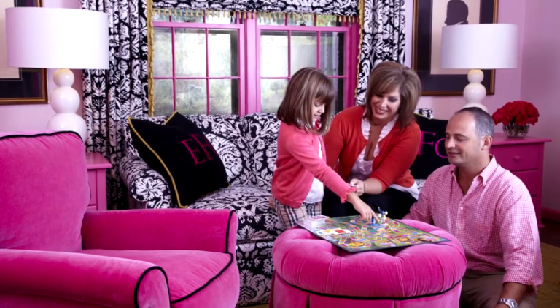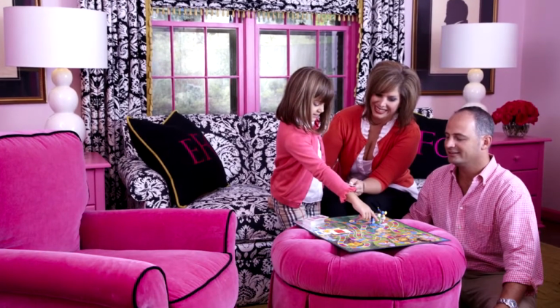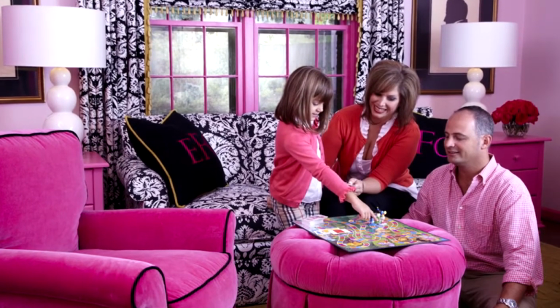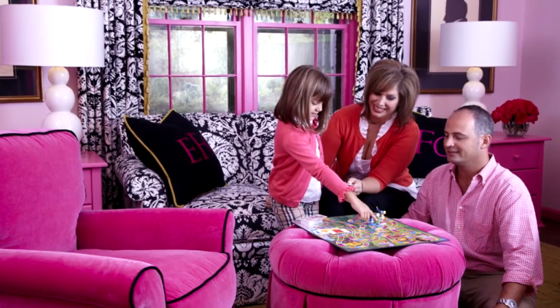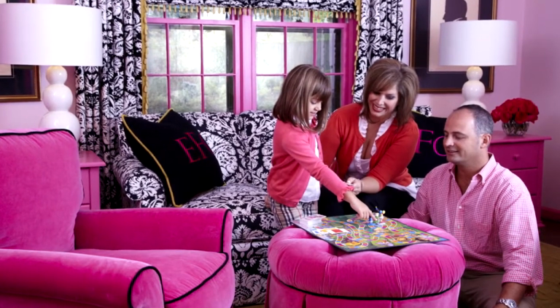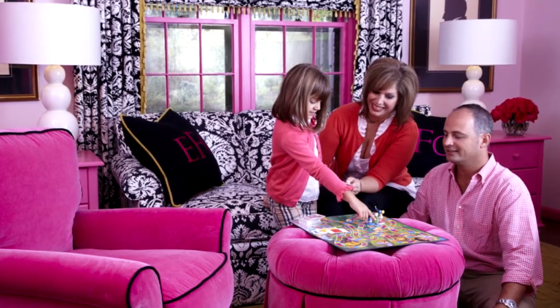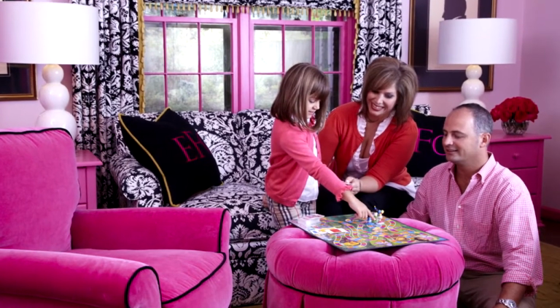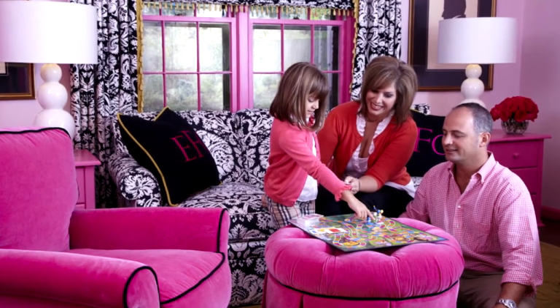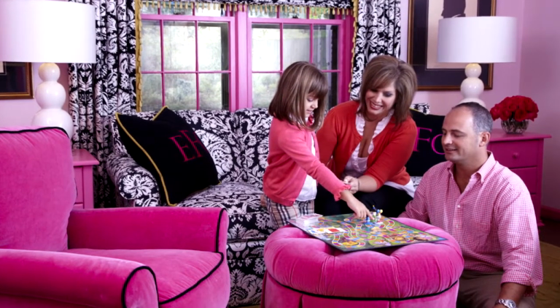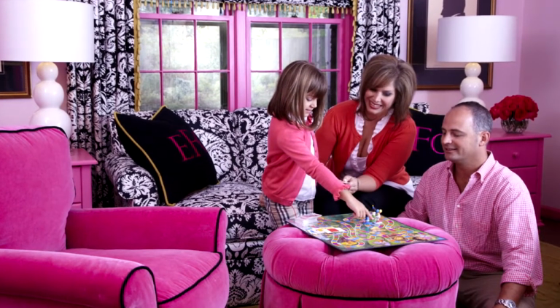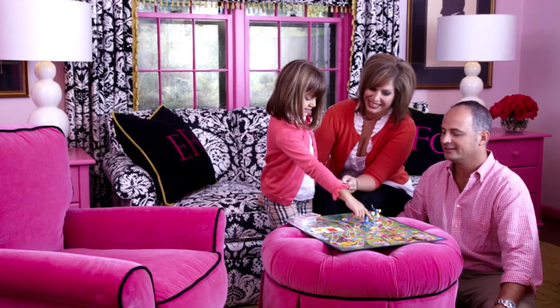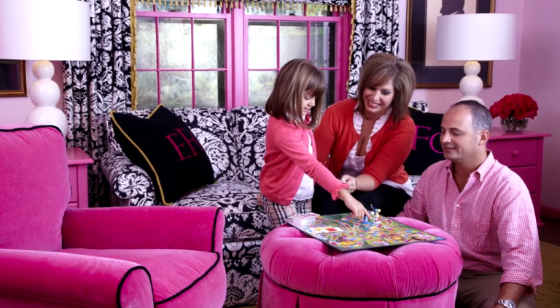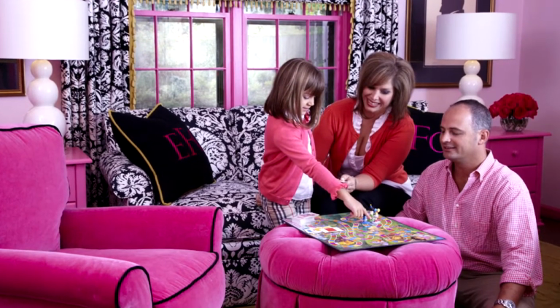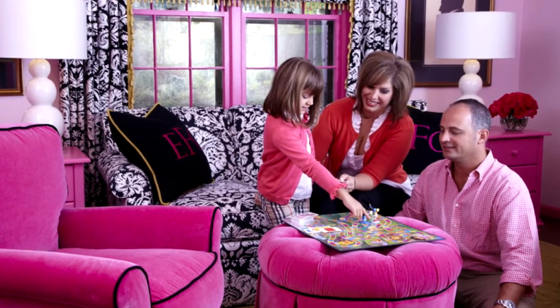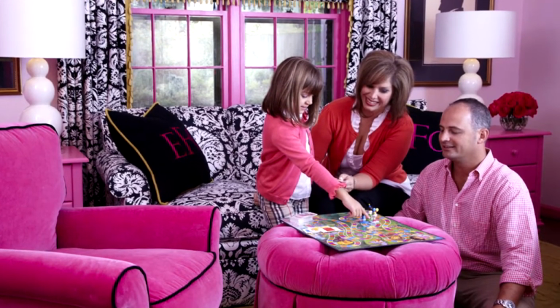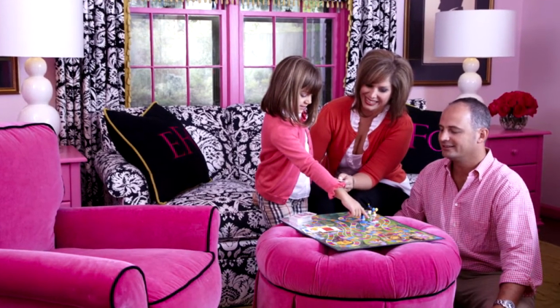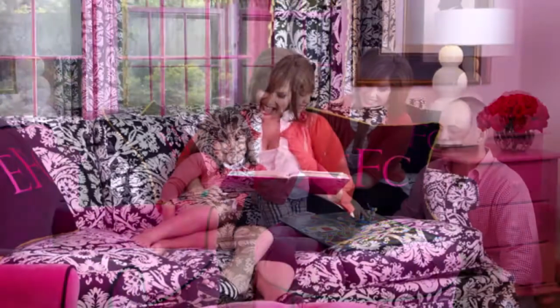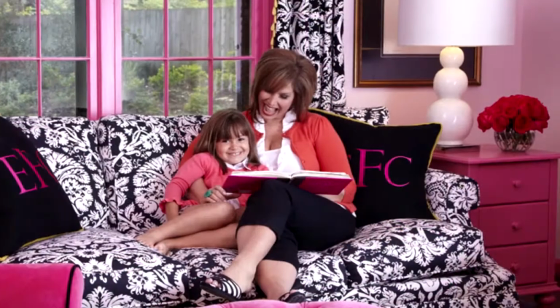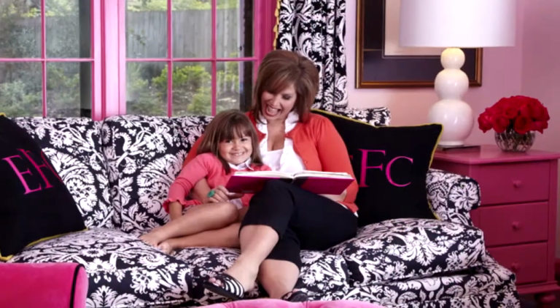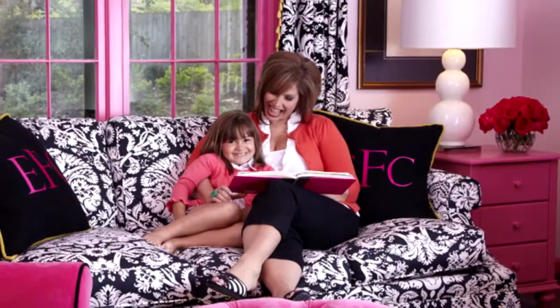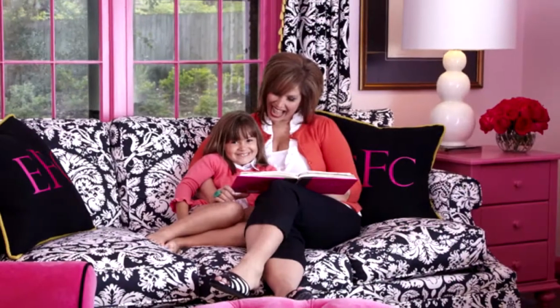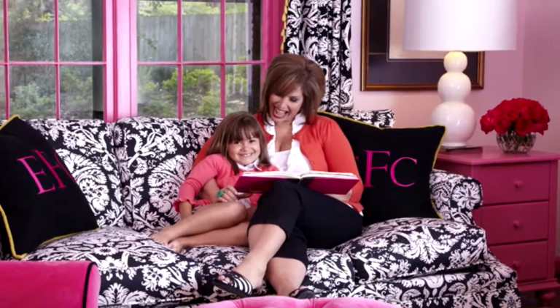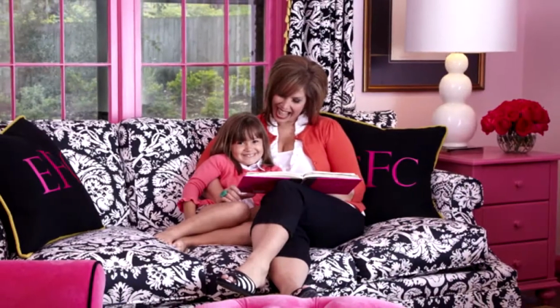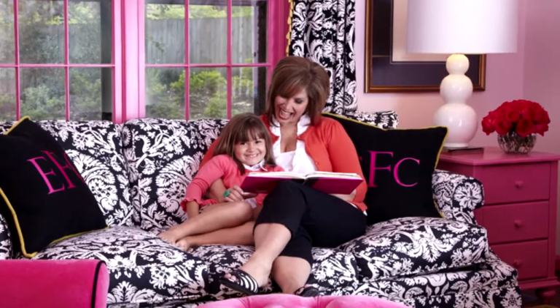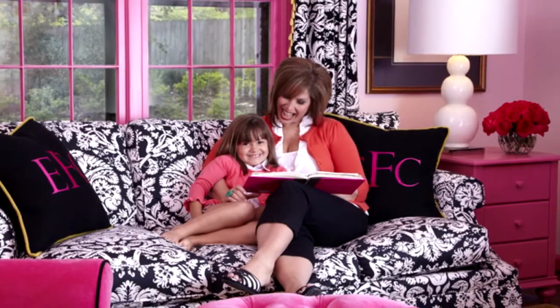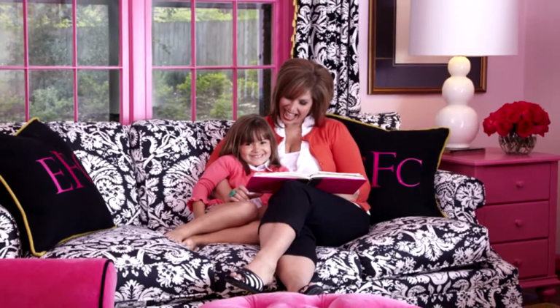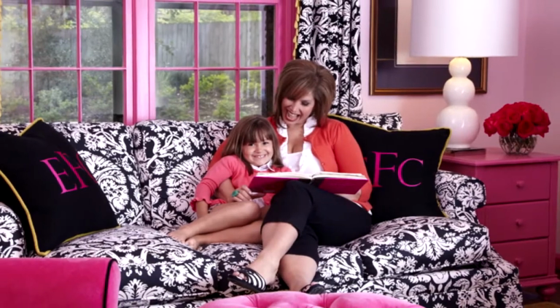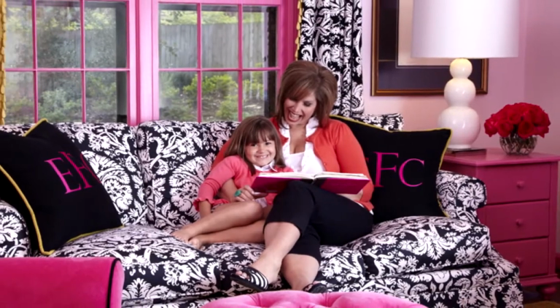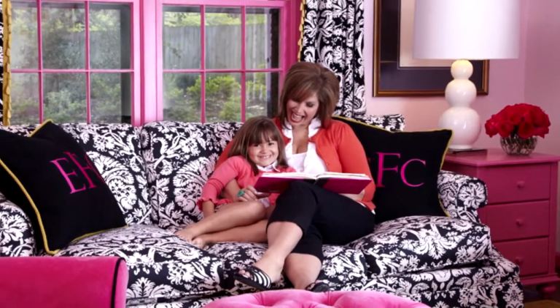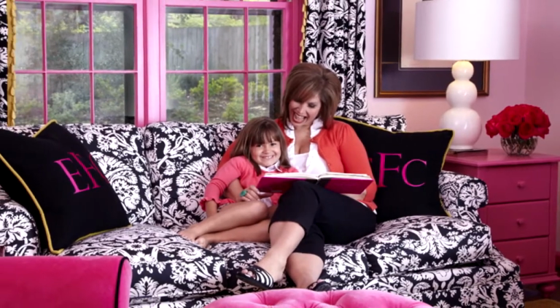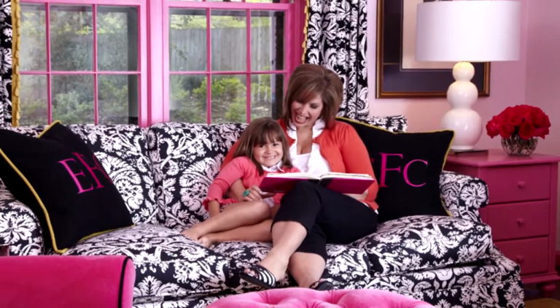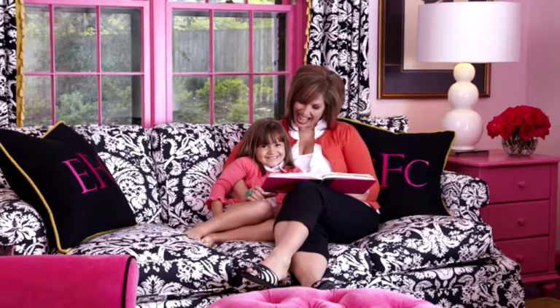In my own daughter's playroom, everything is pretty in pink and patterned. It creates lots of fun and lots of energy.